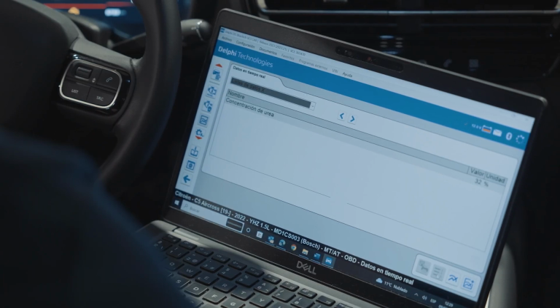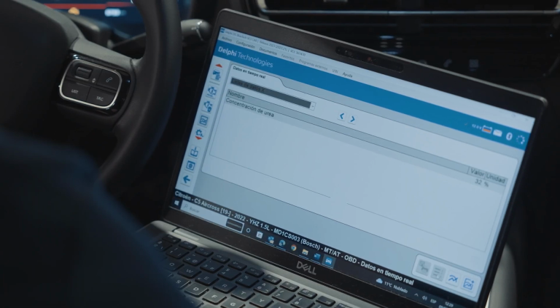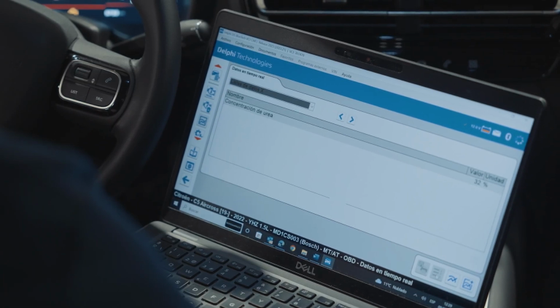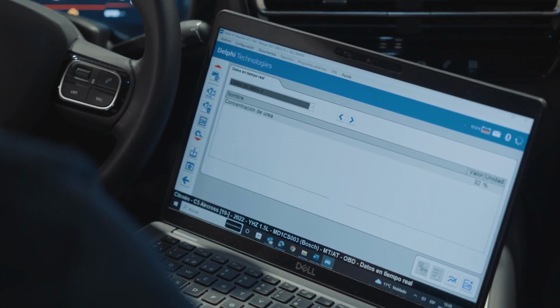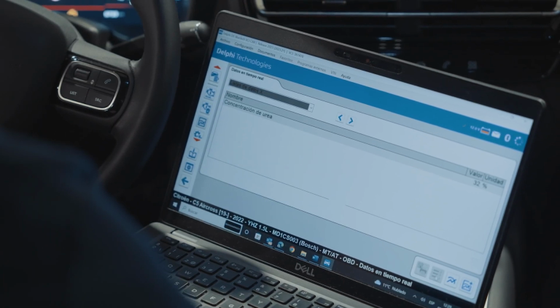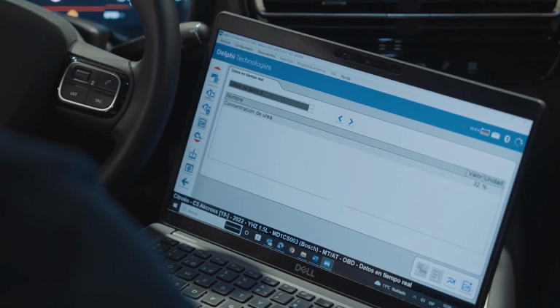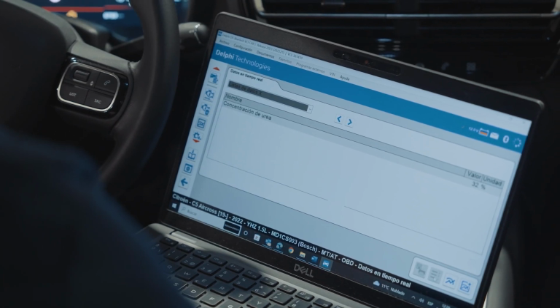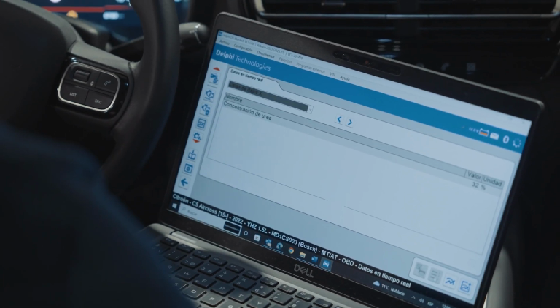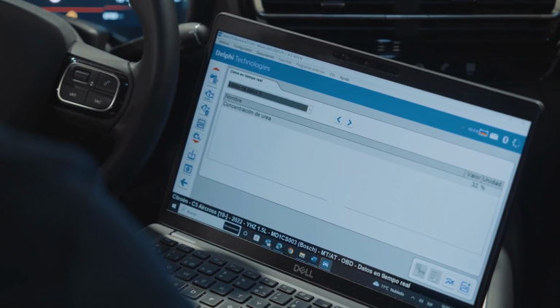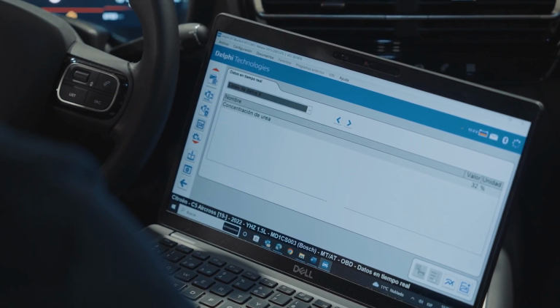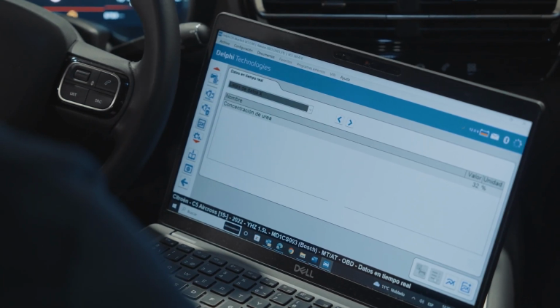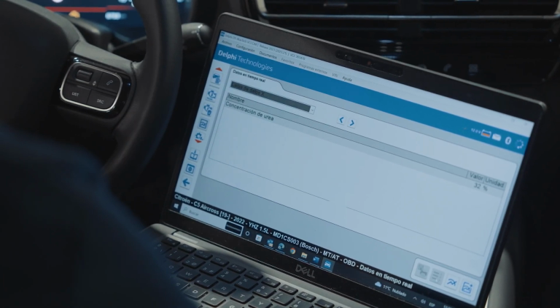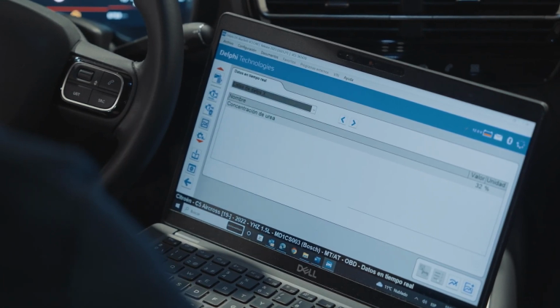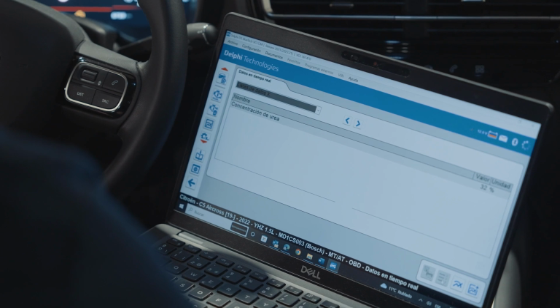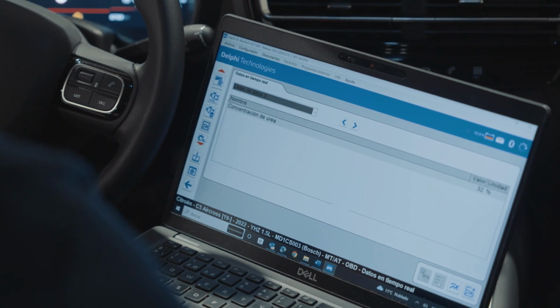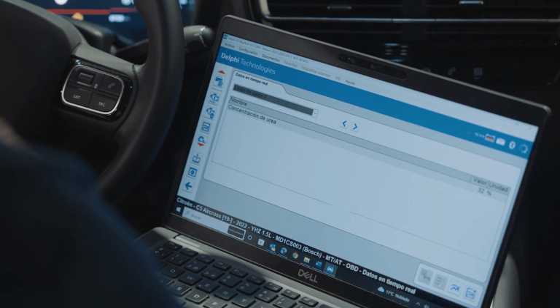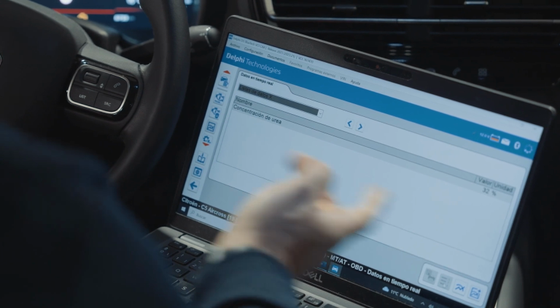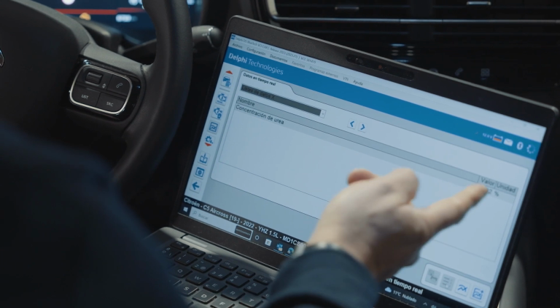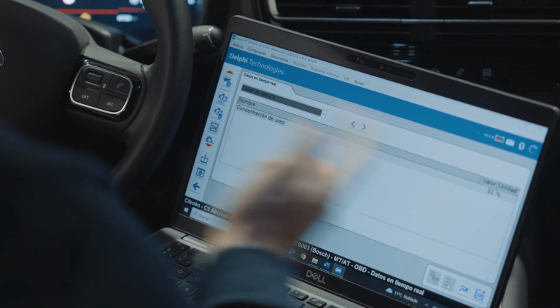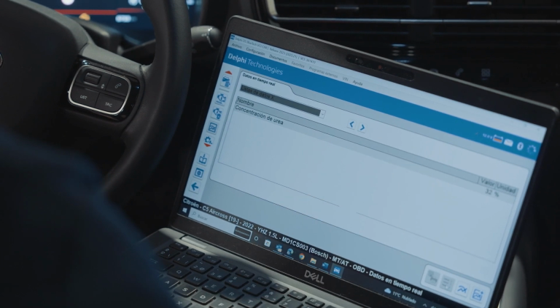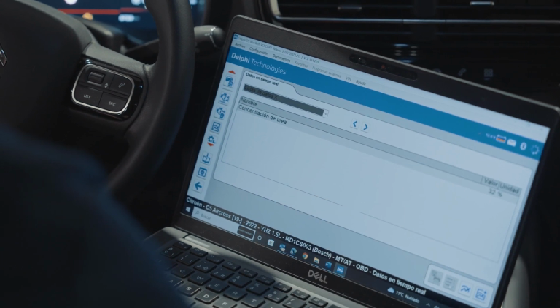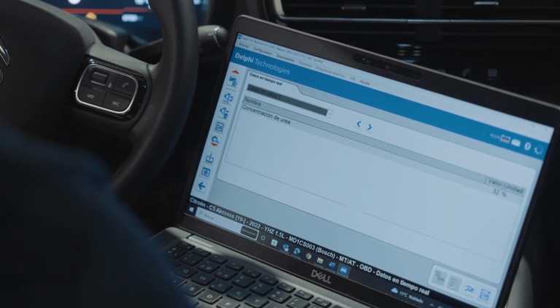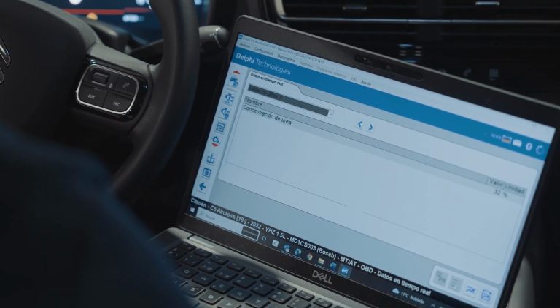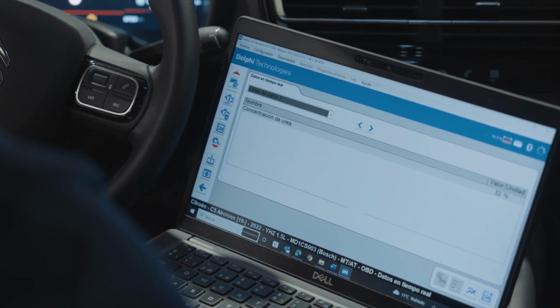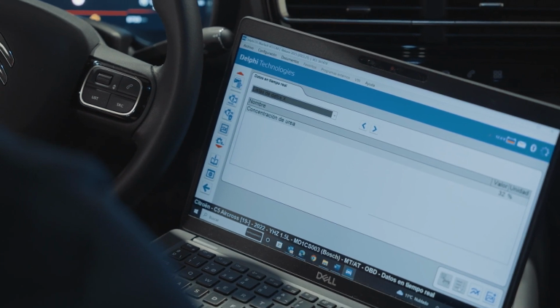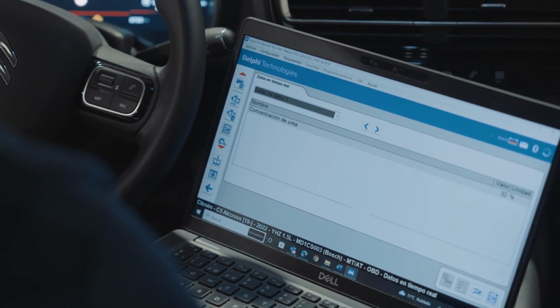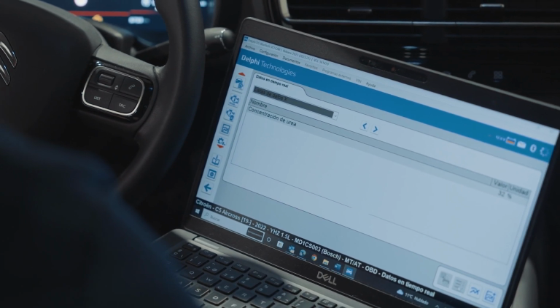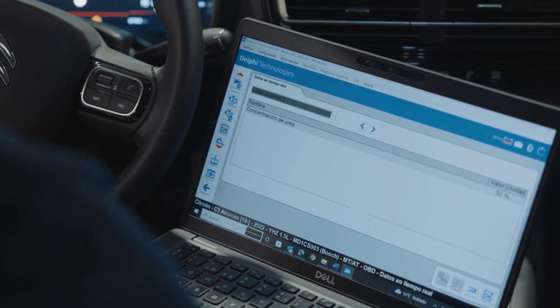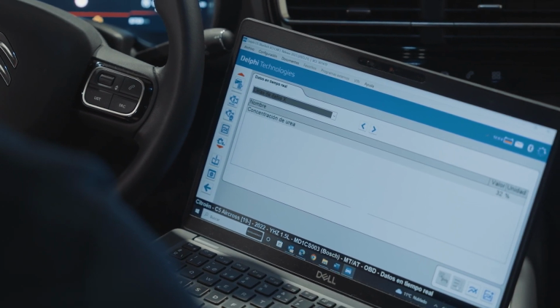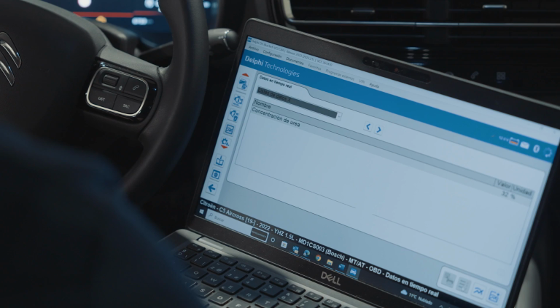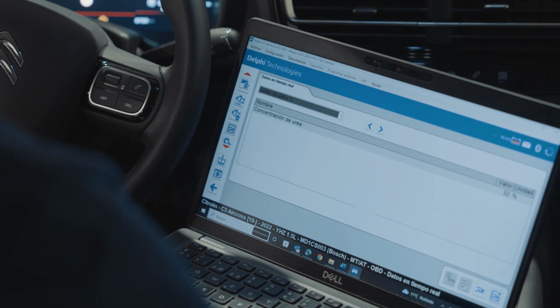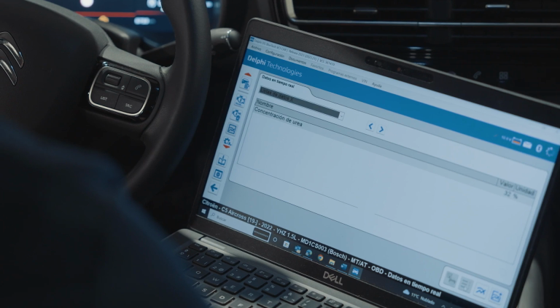So, if we come across an ECU reporting a quality problem, we can check if this is a sensor fault or indeed an actual liquid issue.